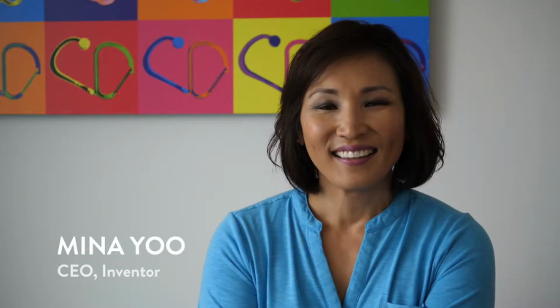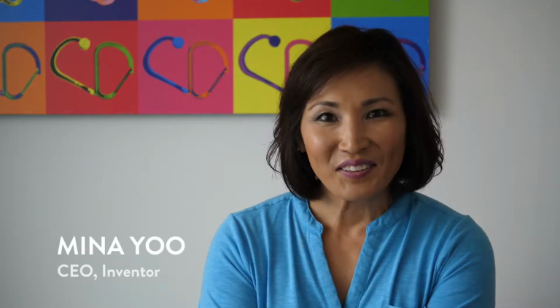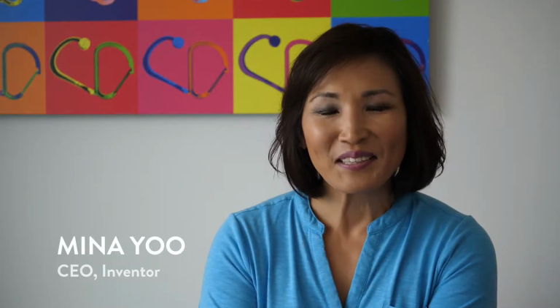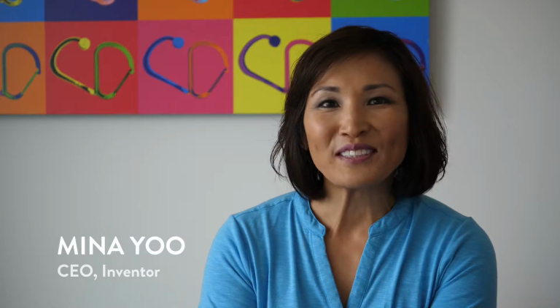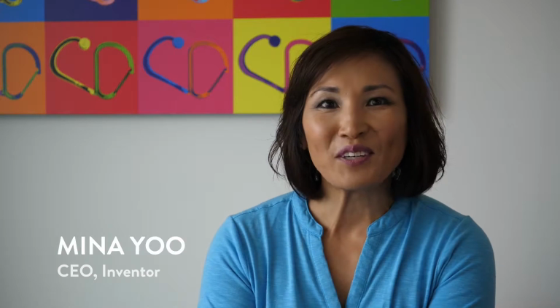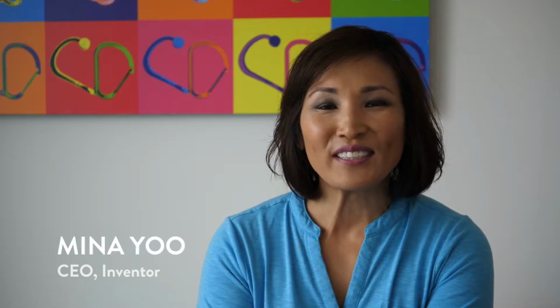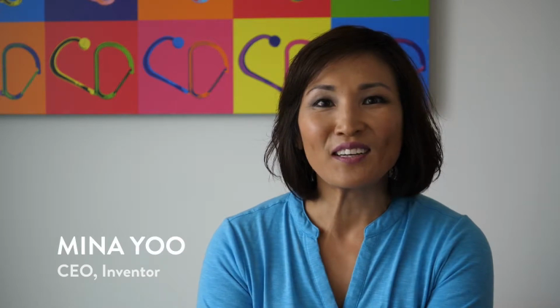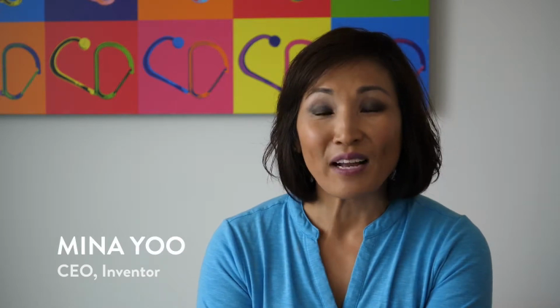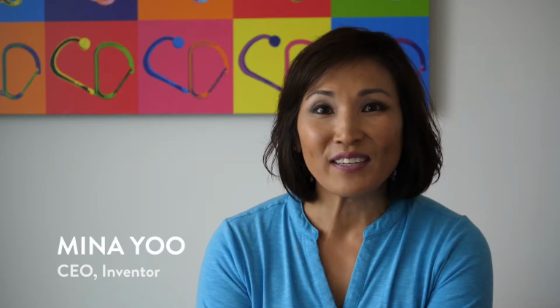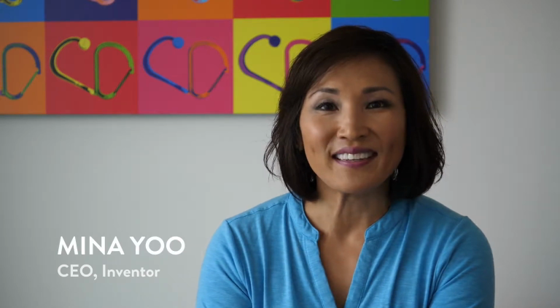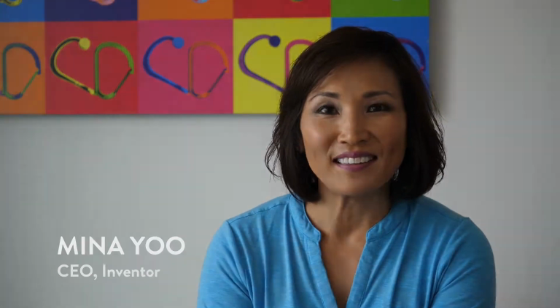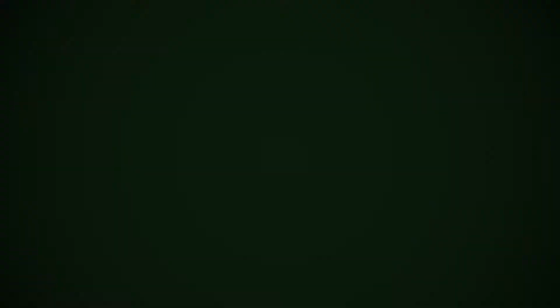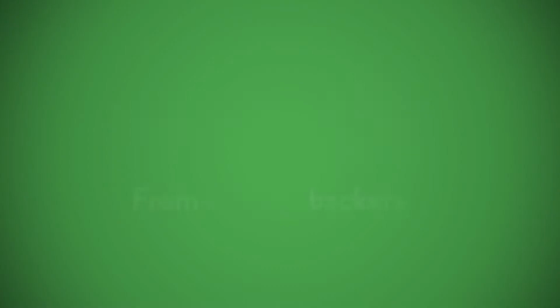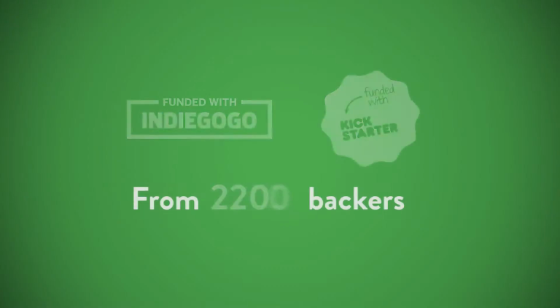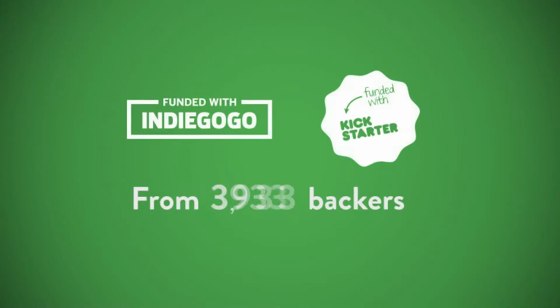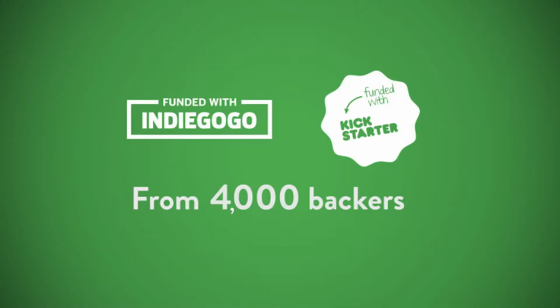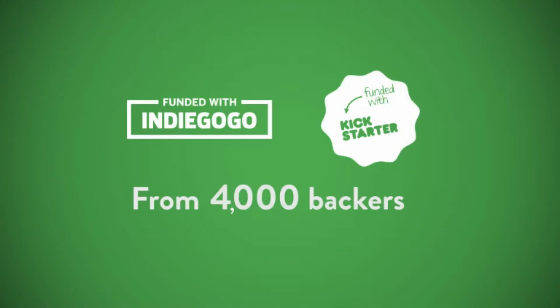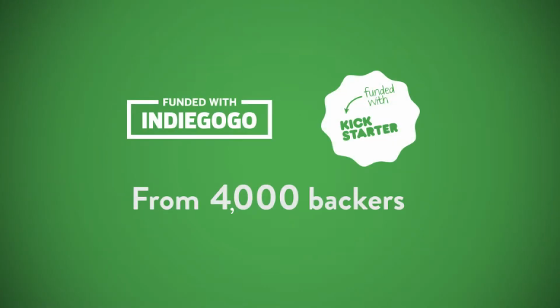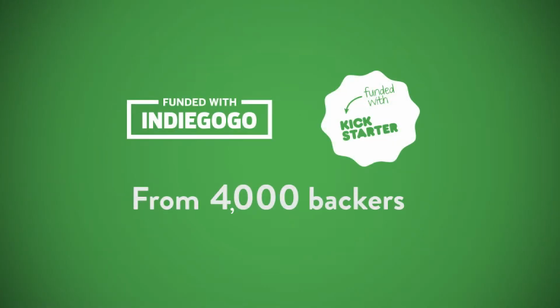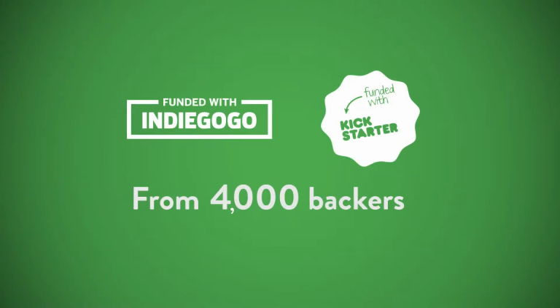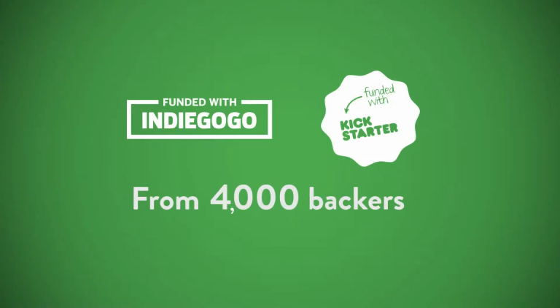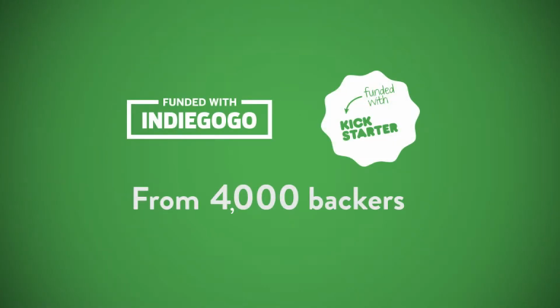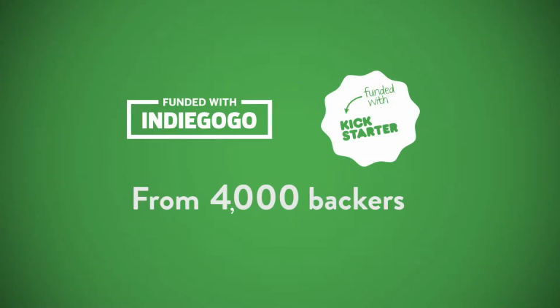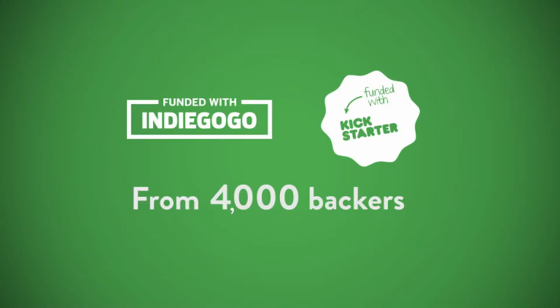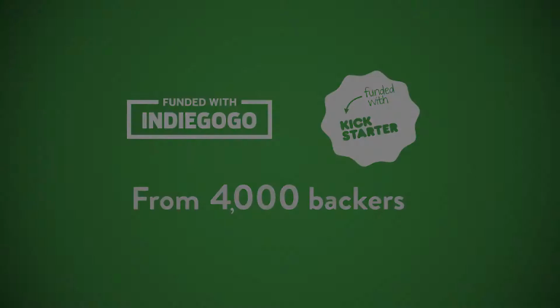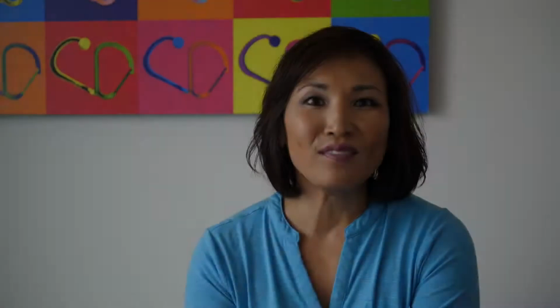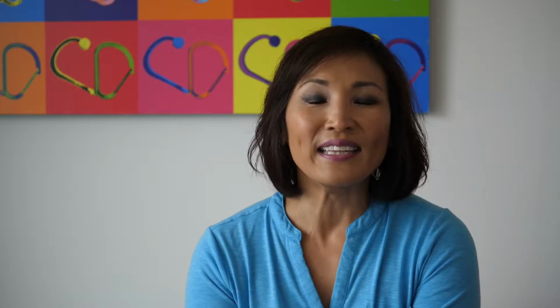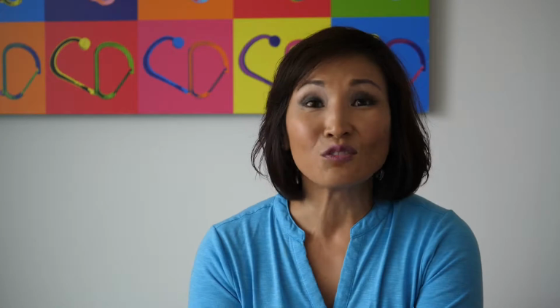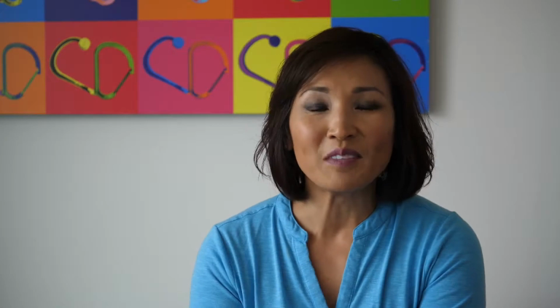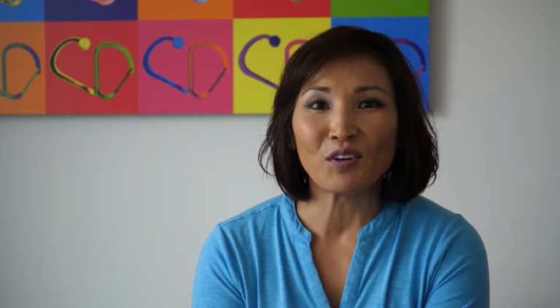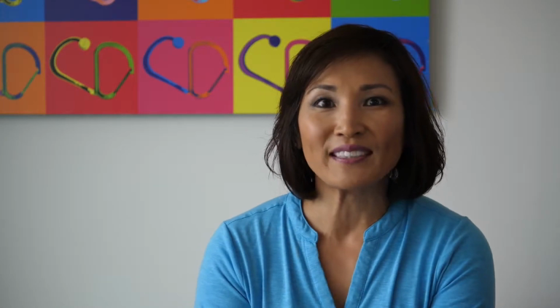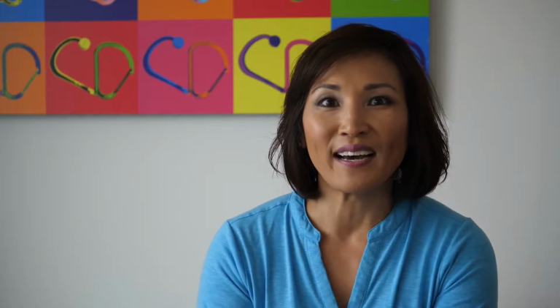Heroclip was originally a crowdfunded concept. The product is simple, intuitive, and incredibly versatile.